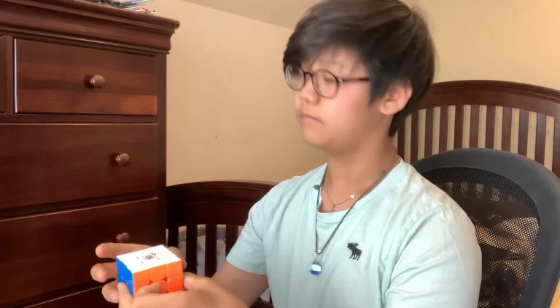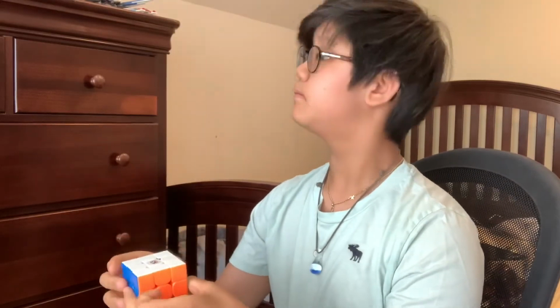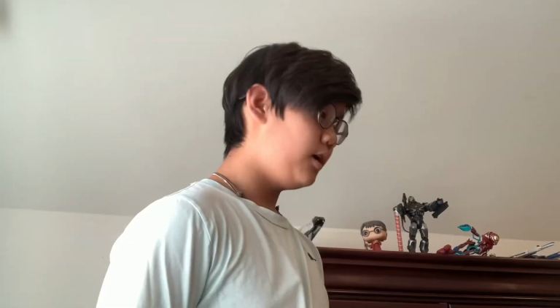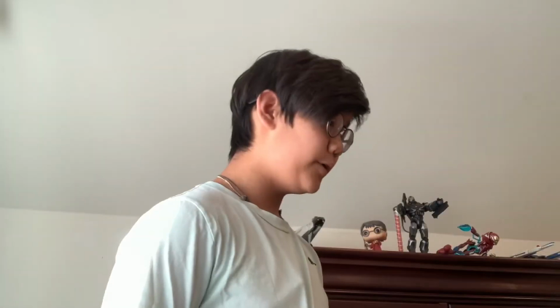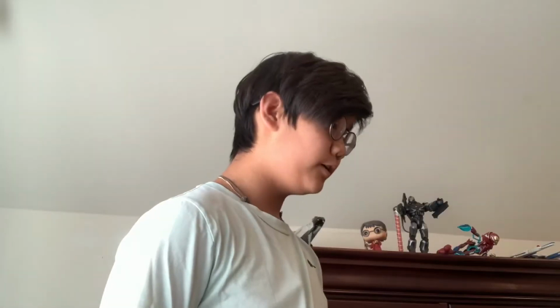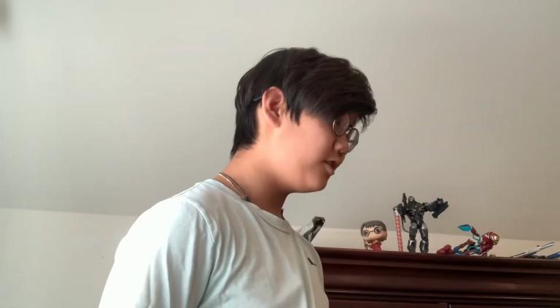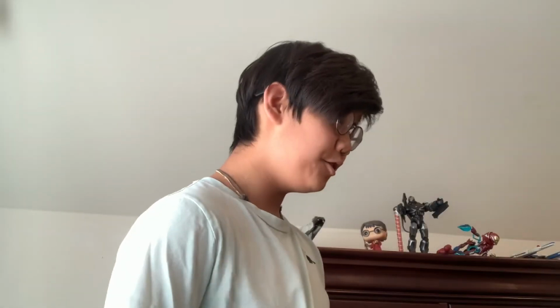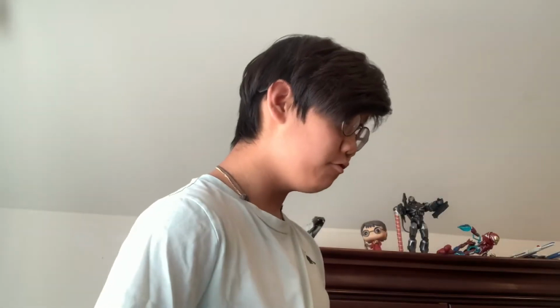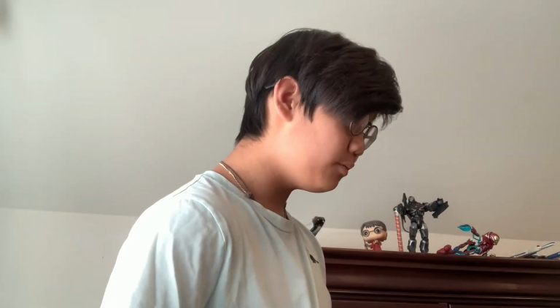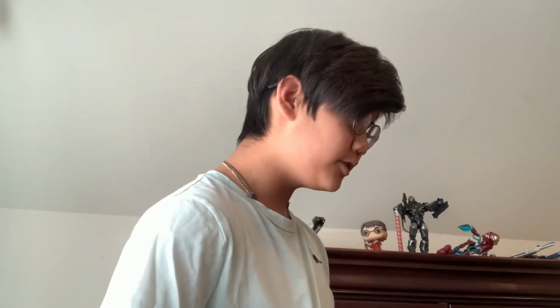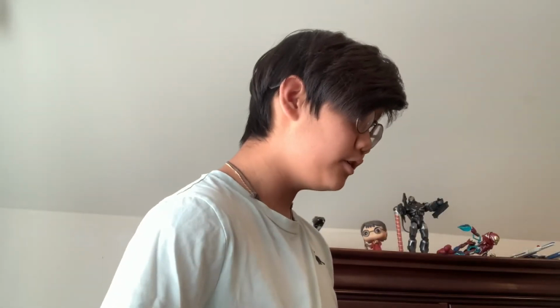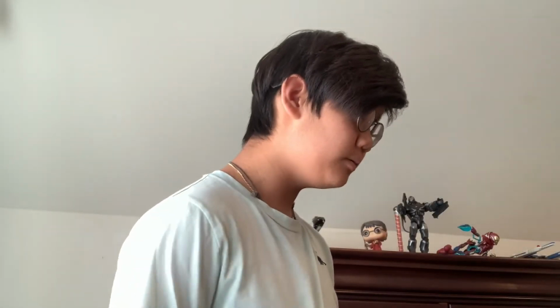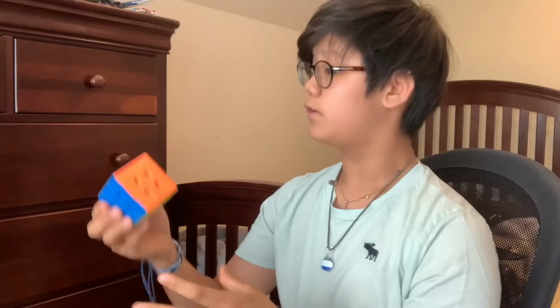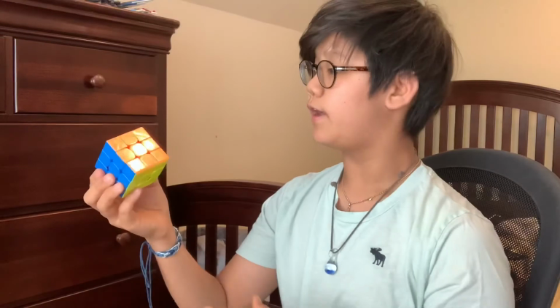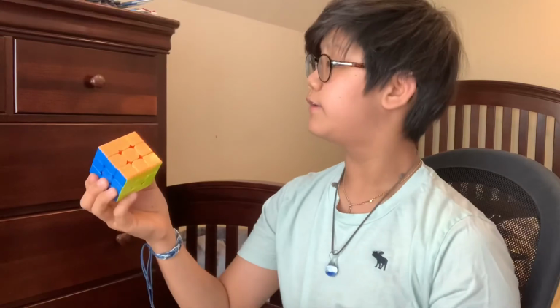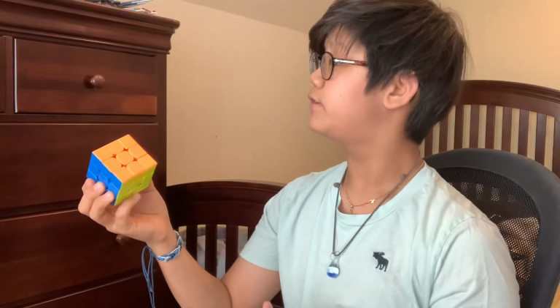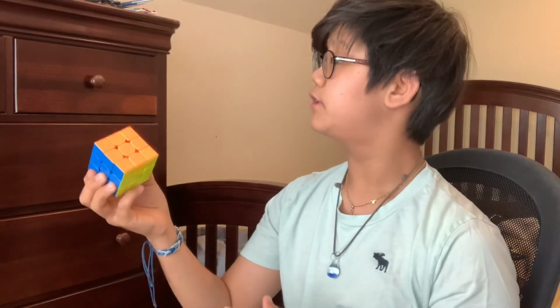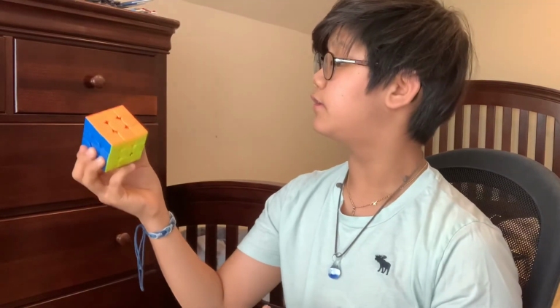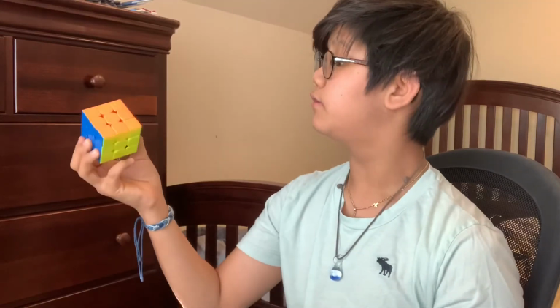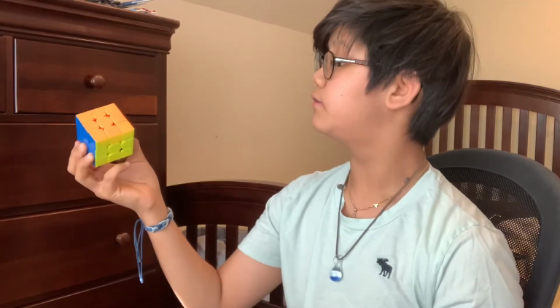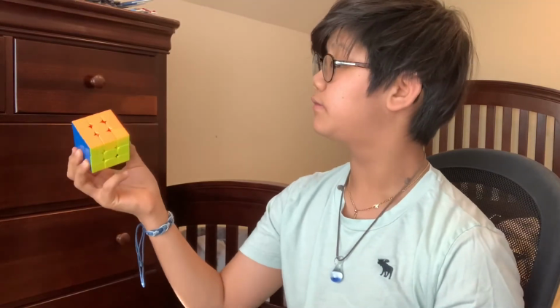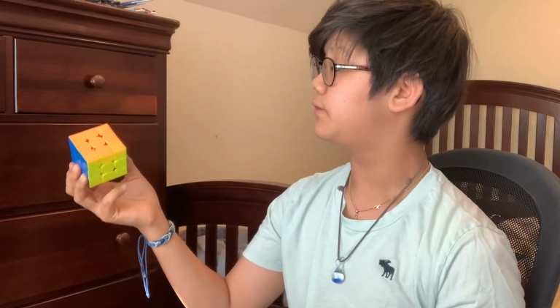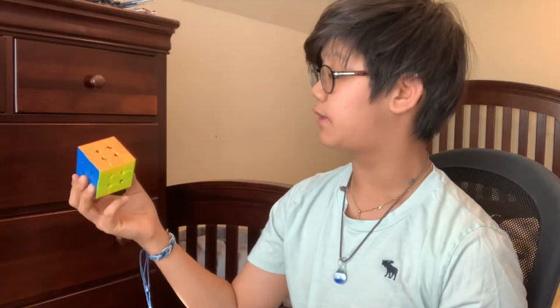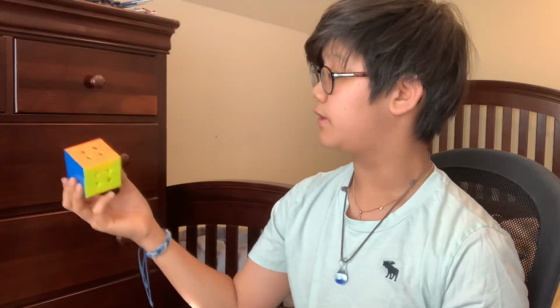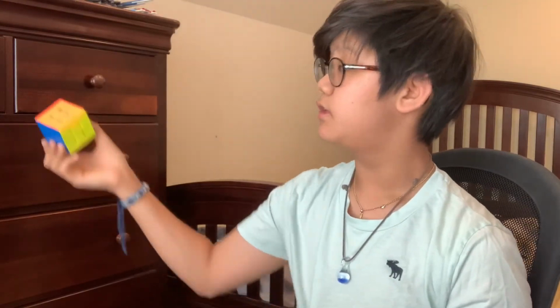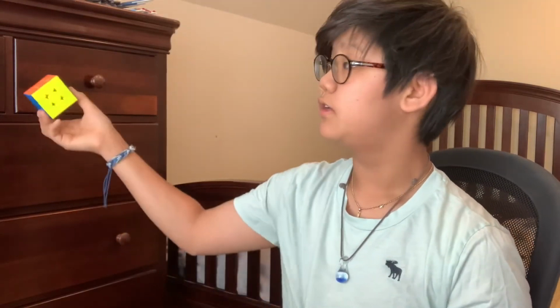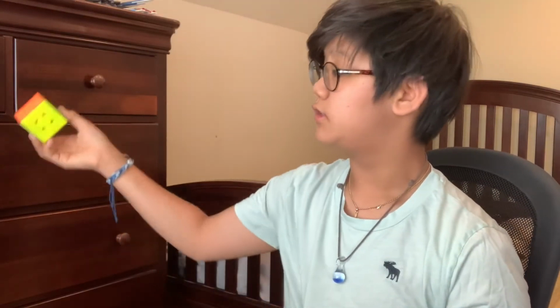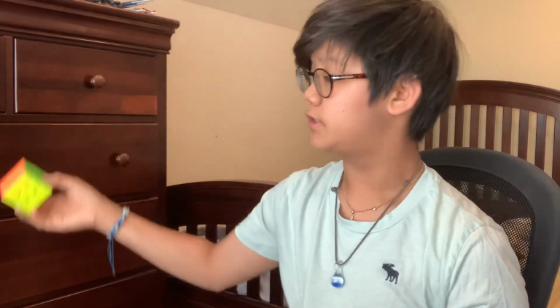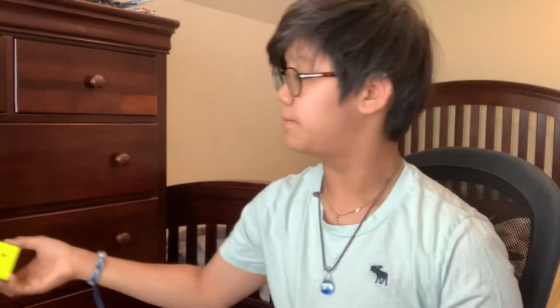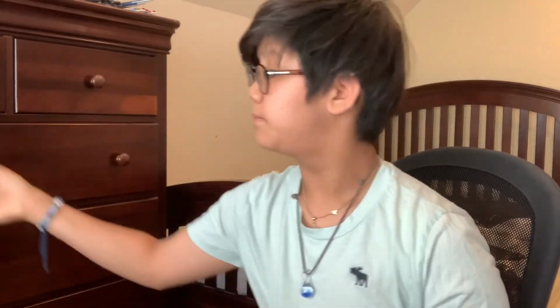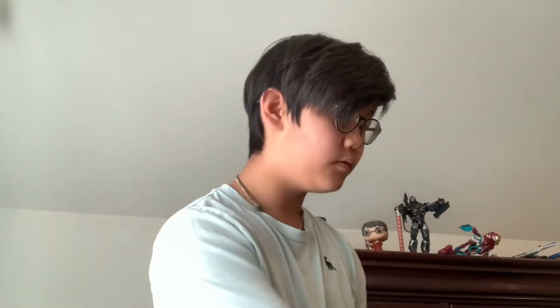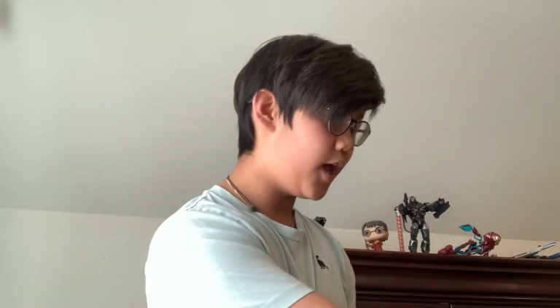Hey man, can I try a Rubik's Cube? Oh yeah, sure. Okay, just... thanks.